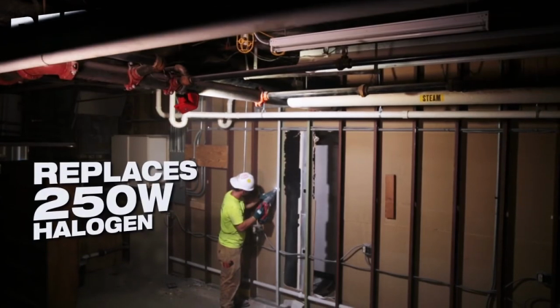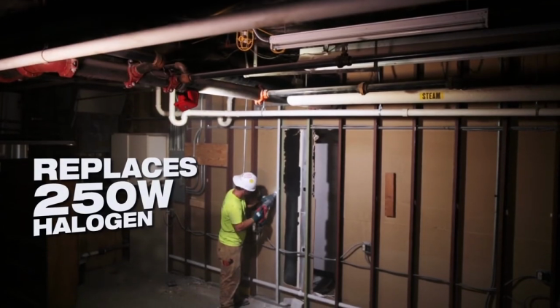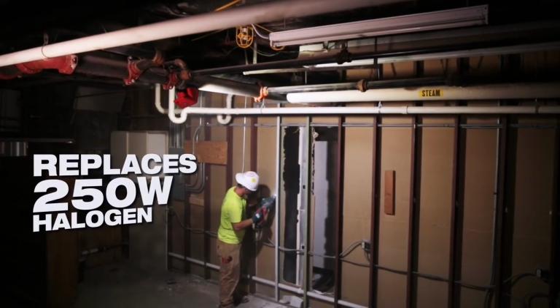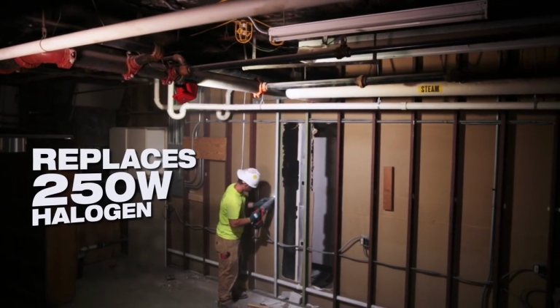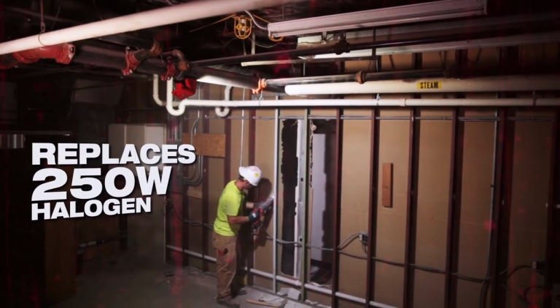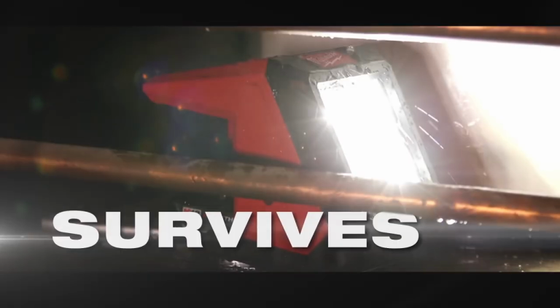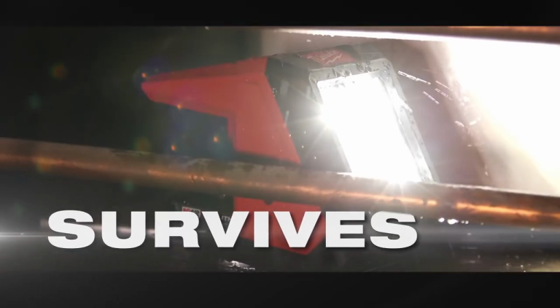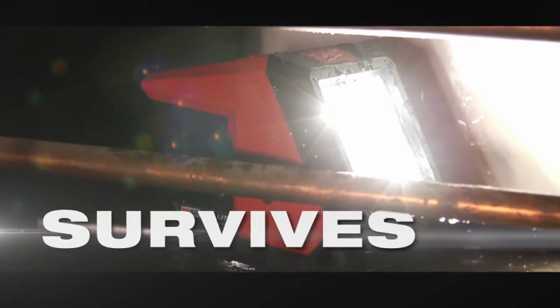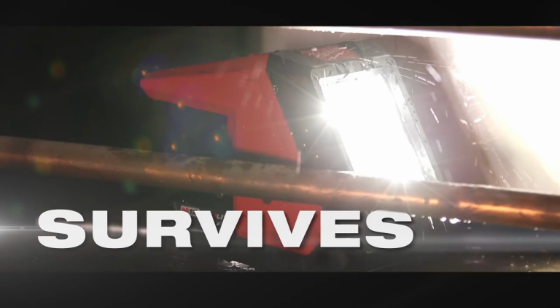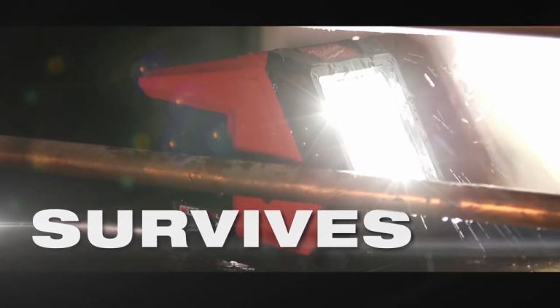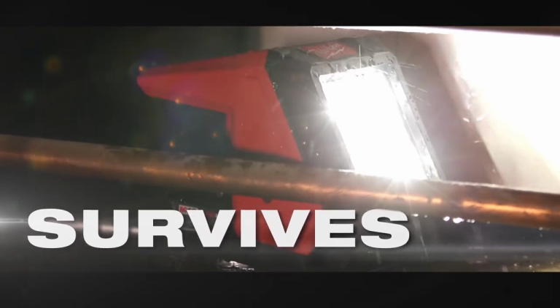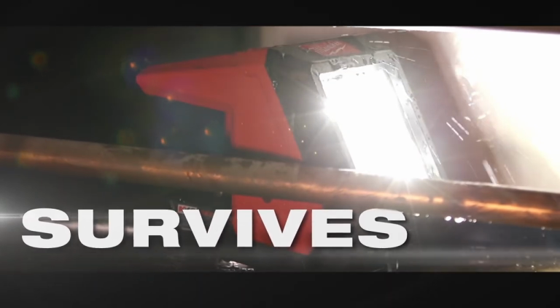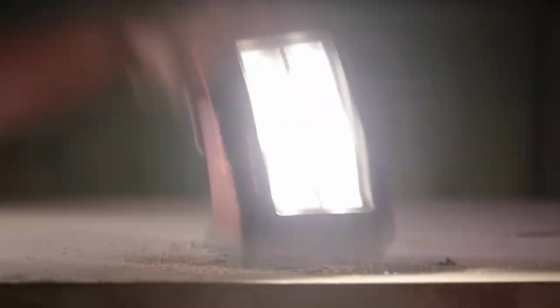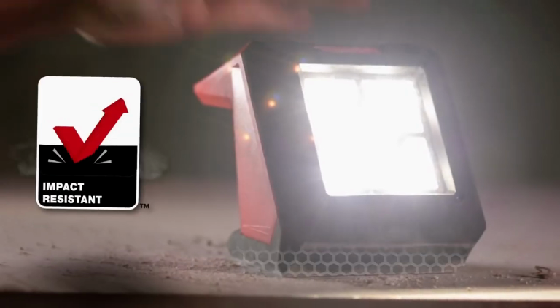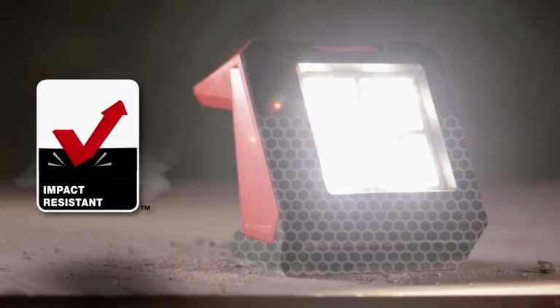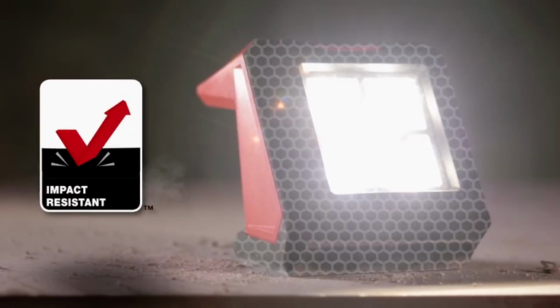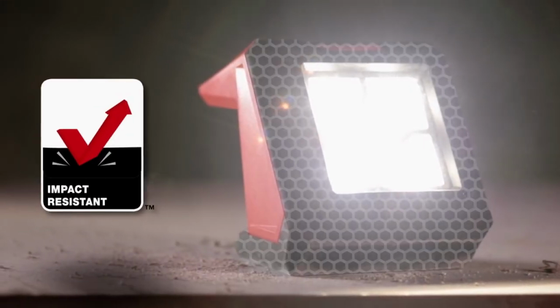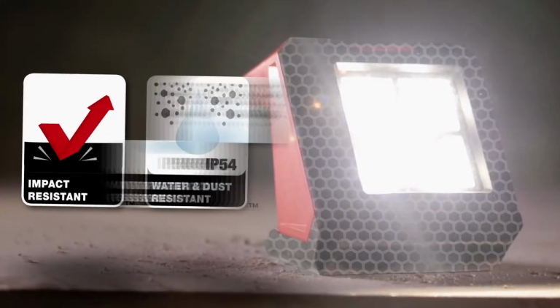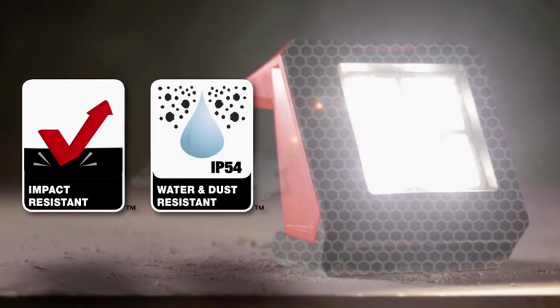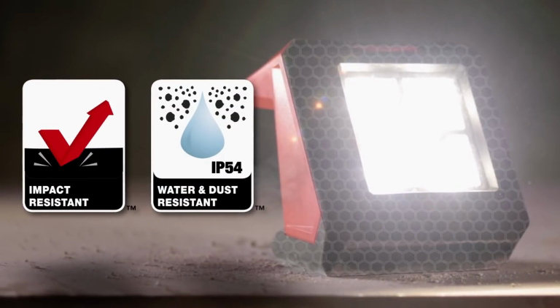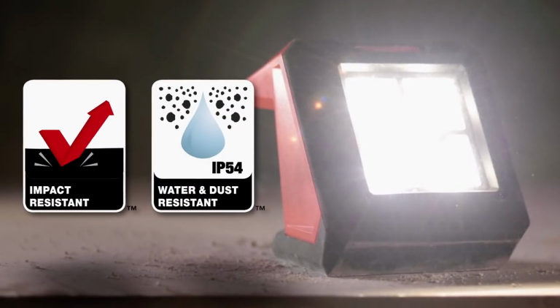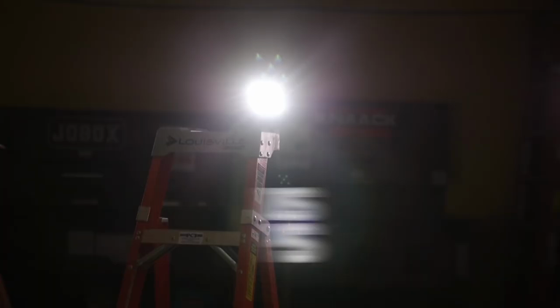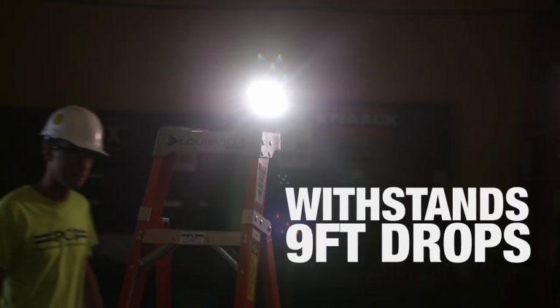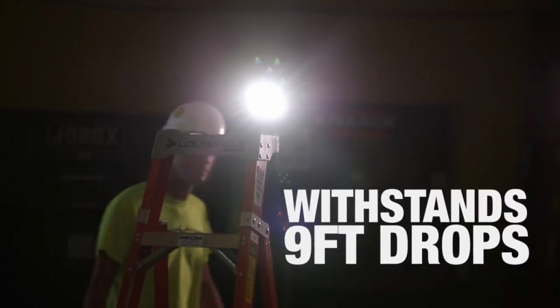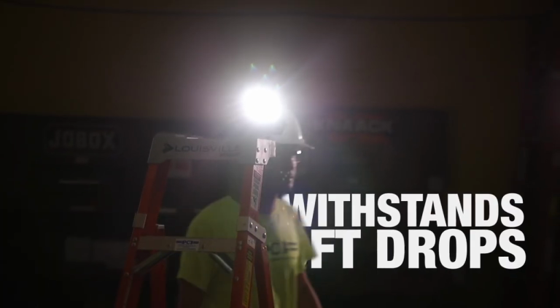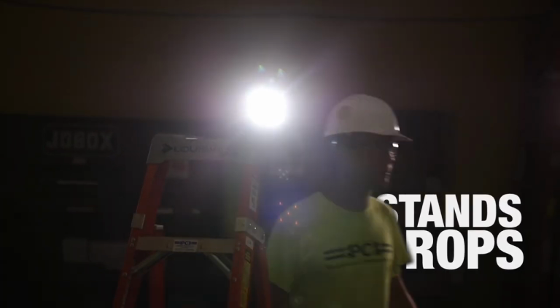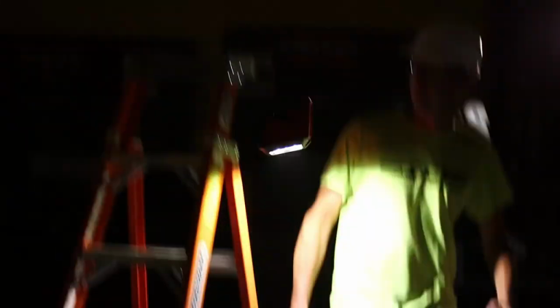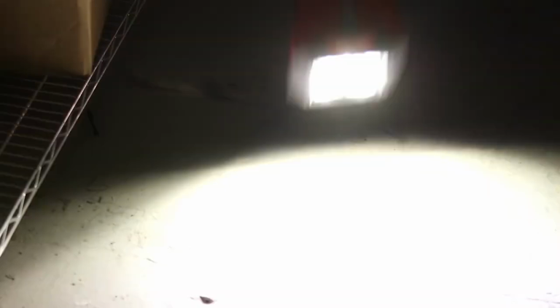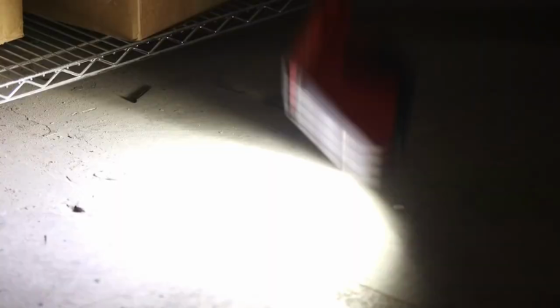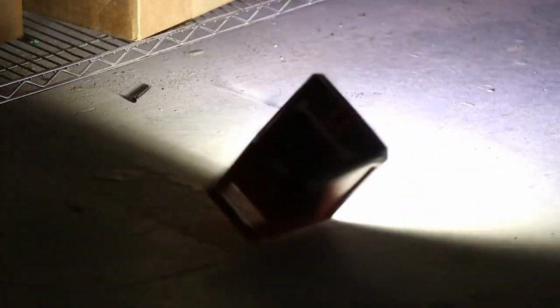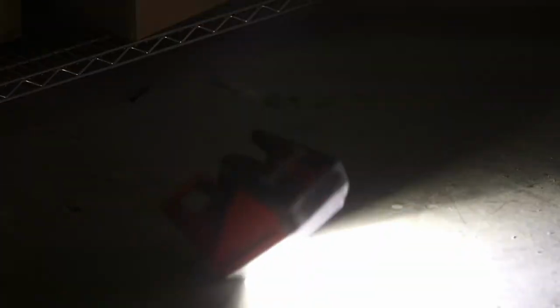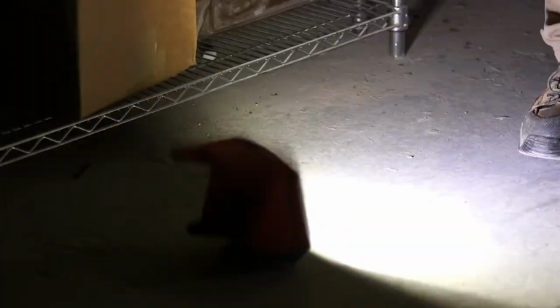The M12 floodlight is impact and chemical resistant, making it tough enough to withstand the harshest job site conditions. Upgrade to the M12 Rover Mounting Floodlight for unbeatable portable lighting performance.